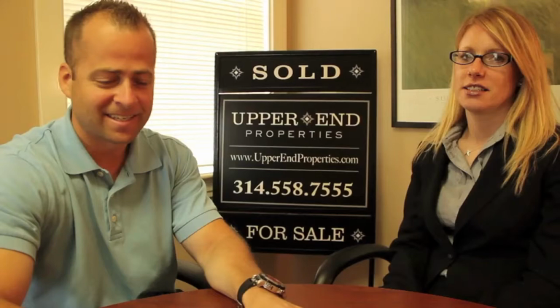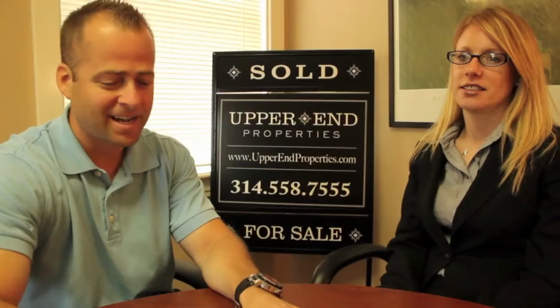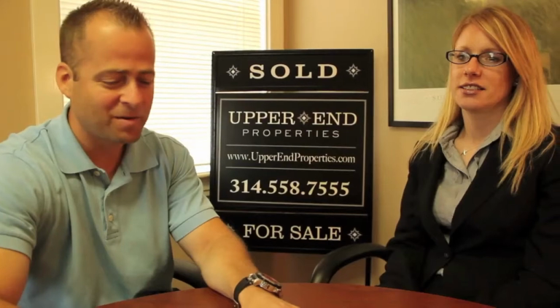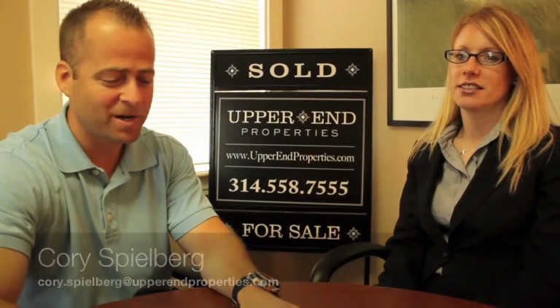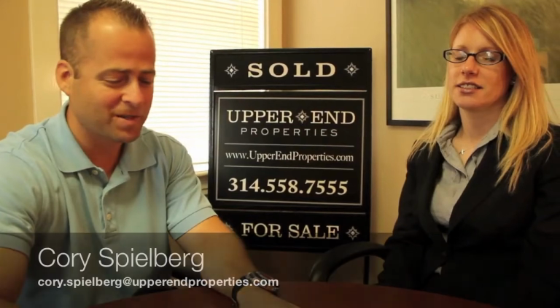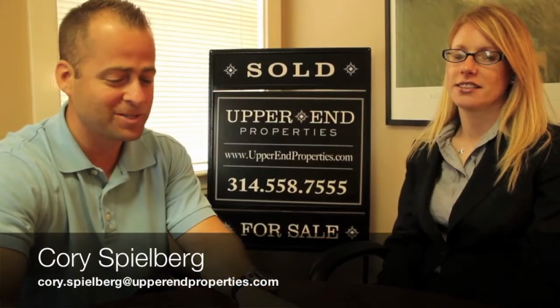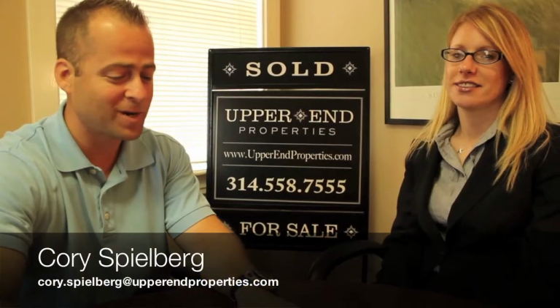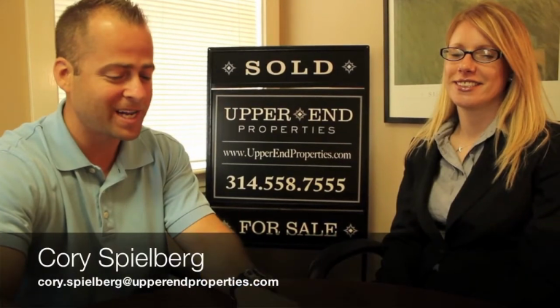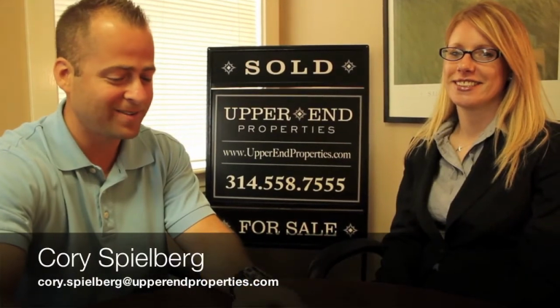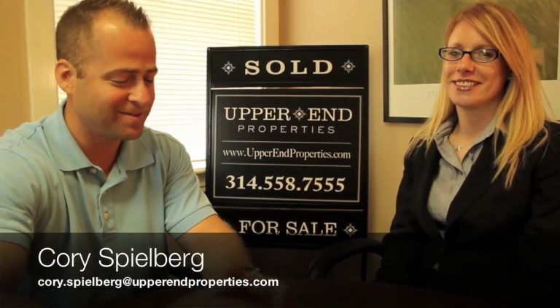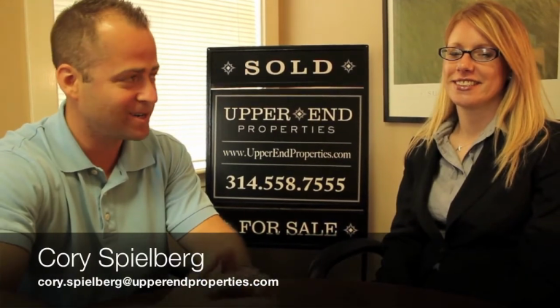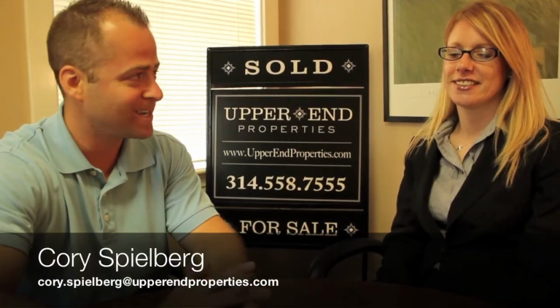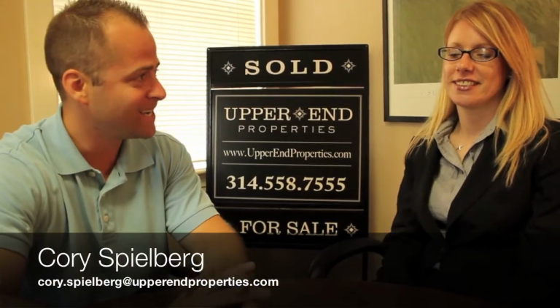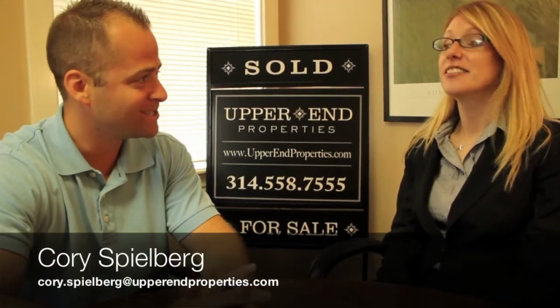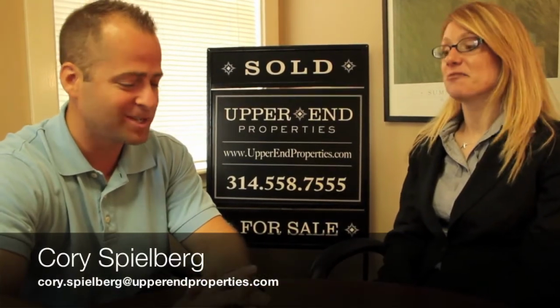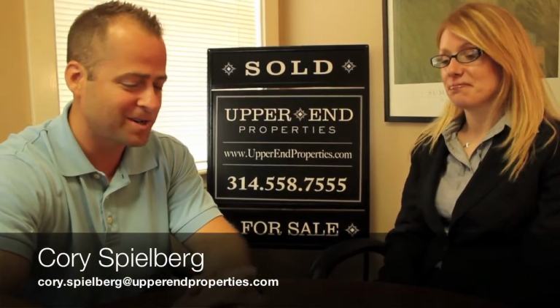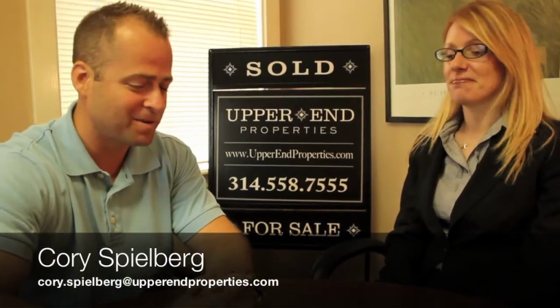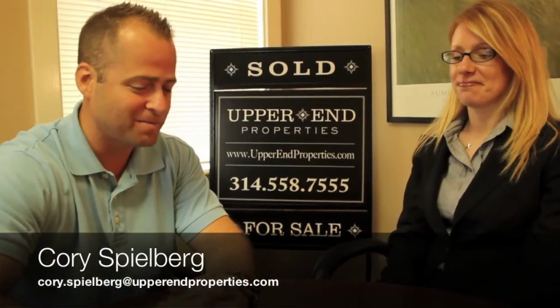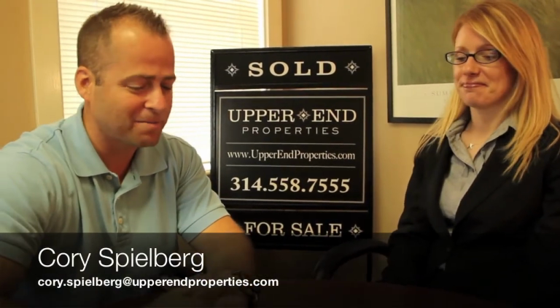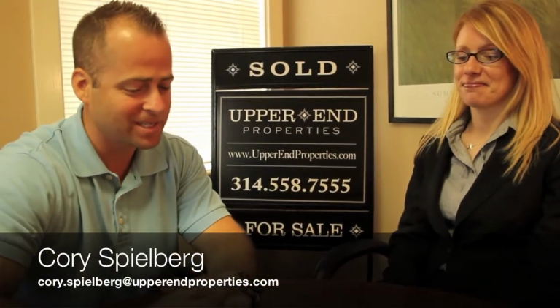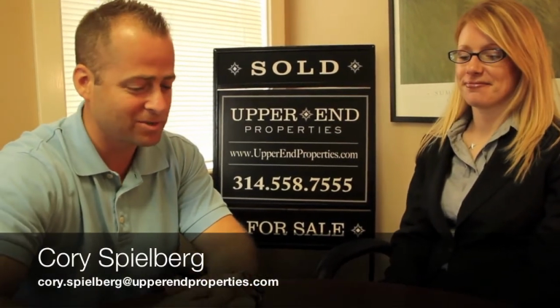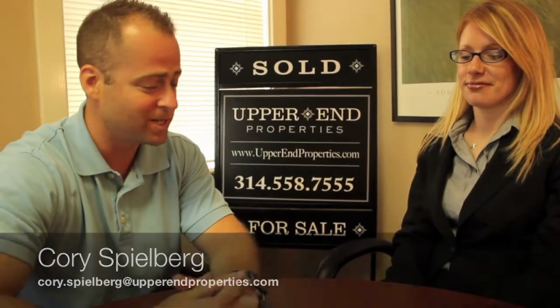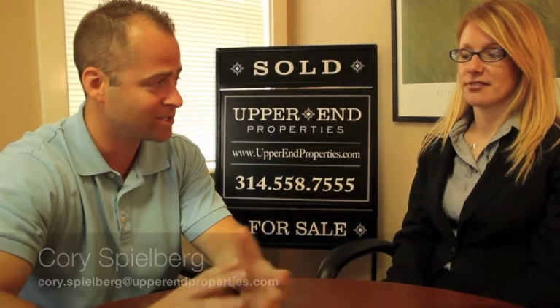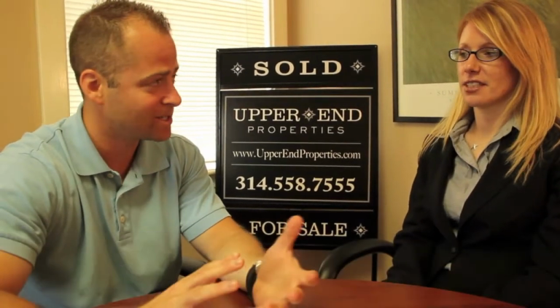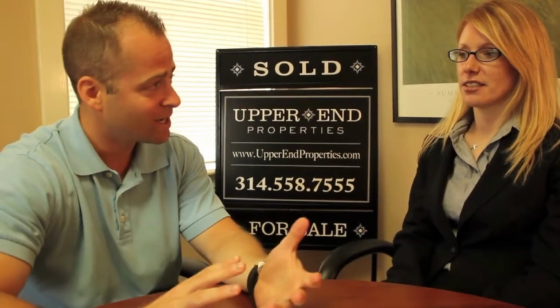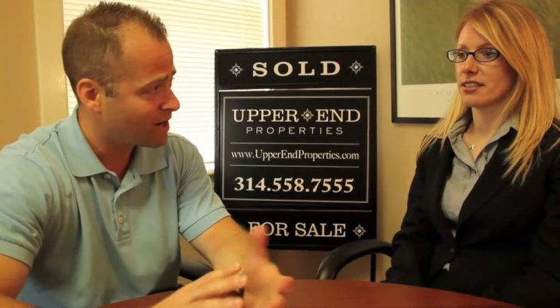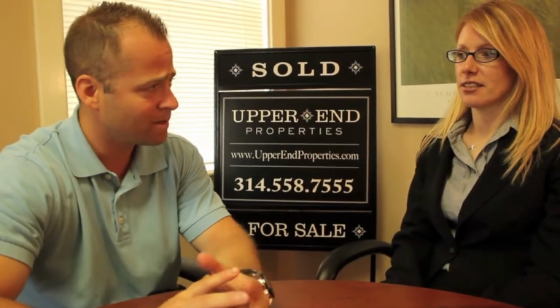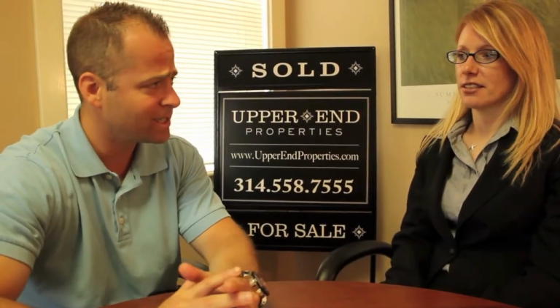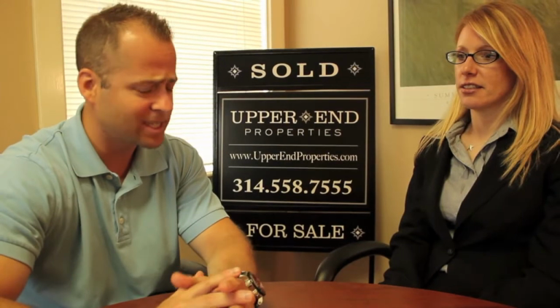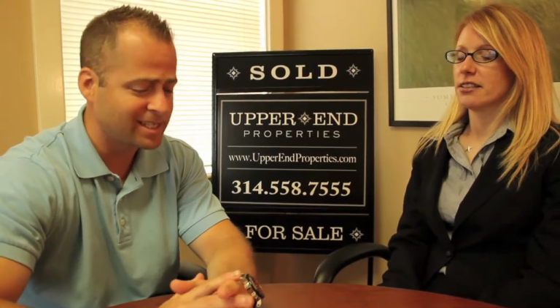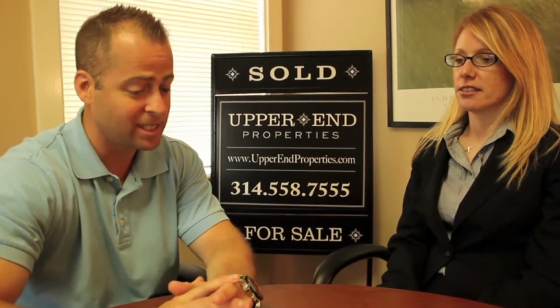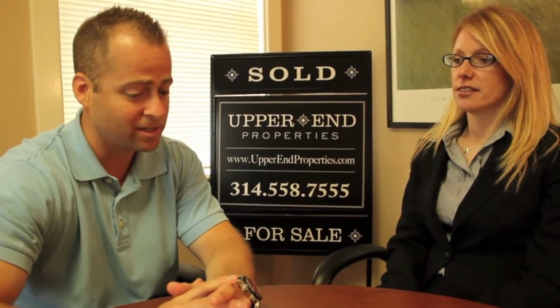We're here with Liz Rainey, one of our agents here at Upper End Properties who does quite a bit of leasing and sales.